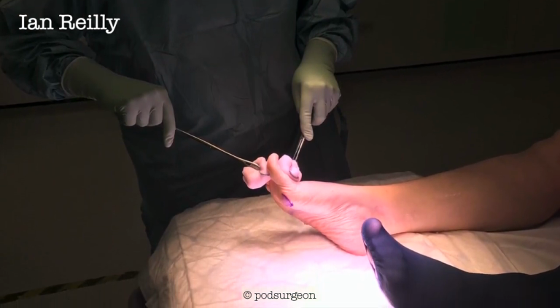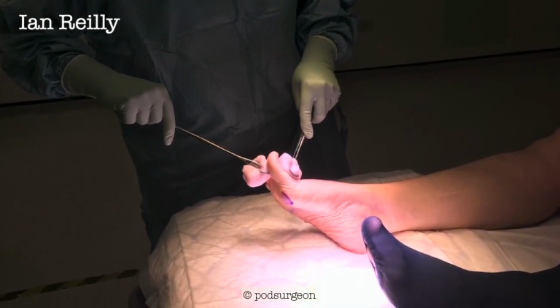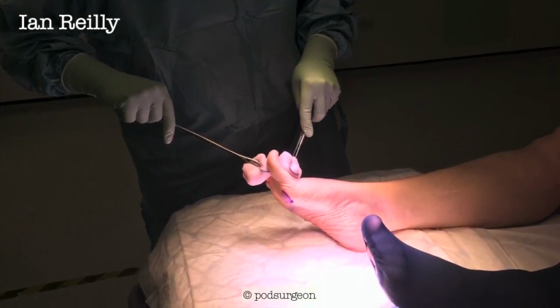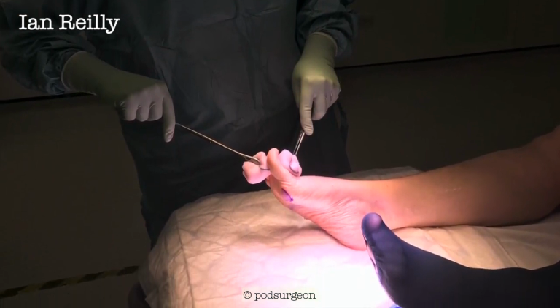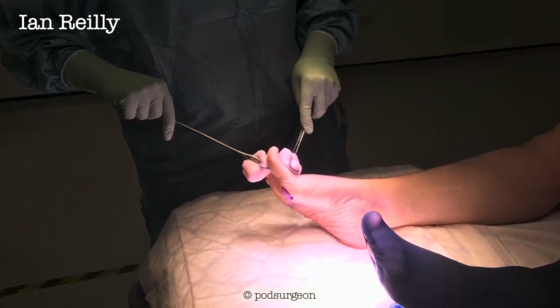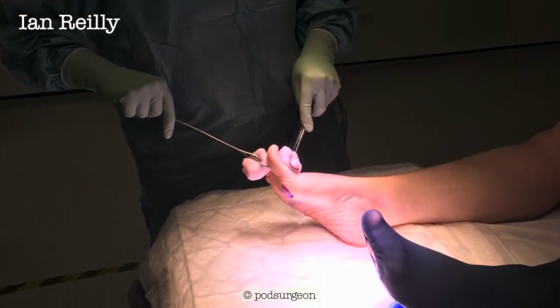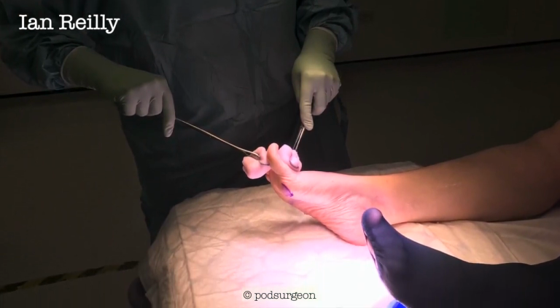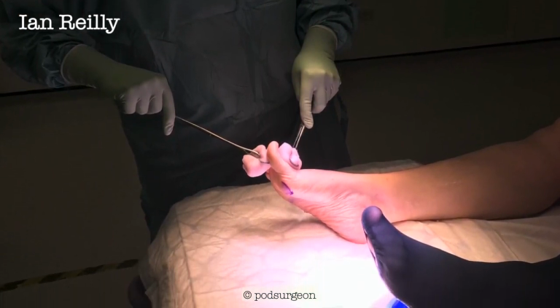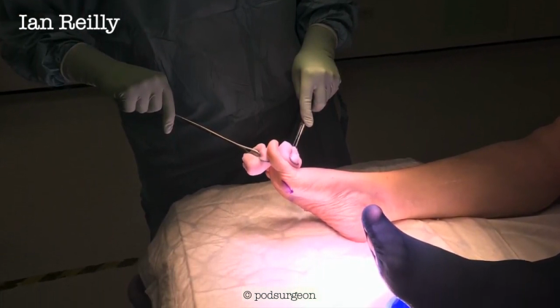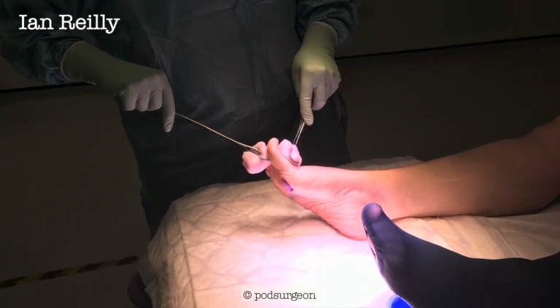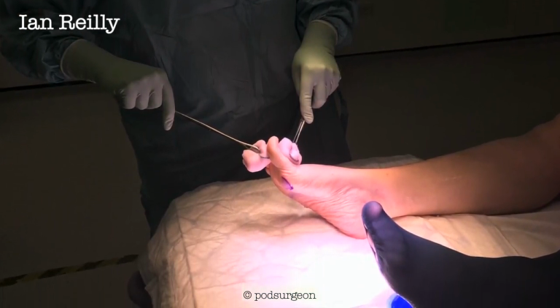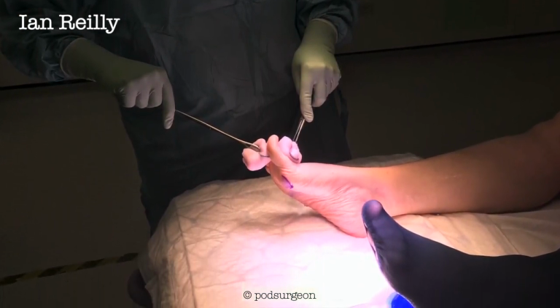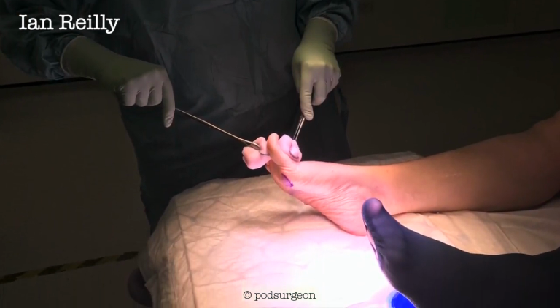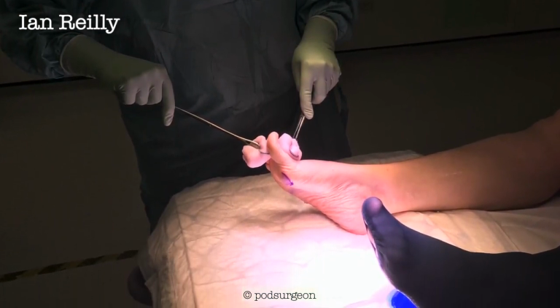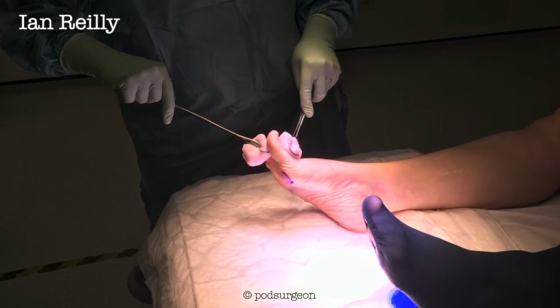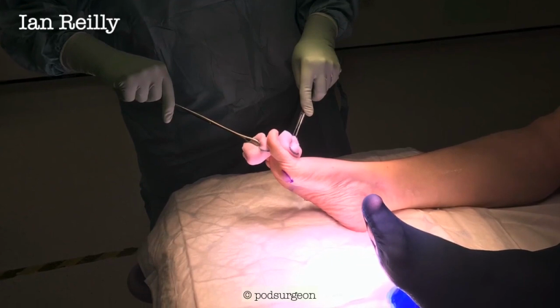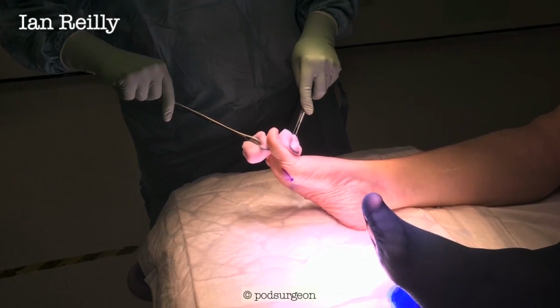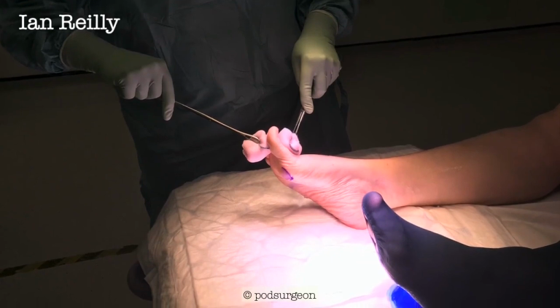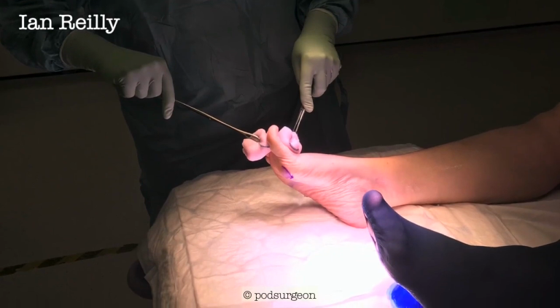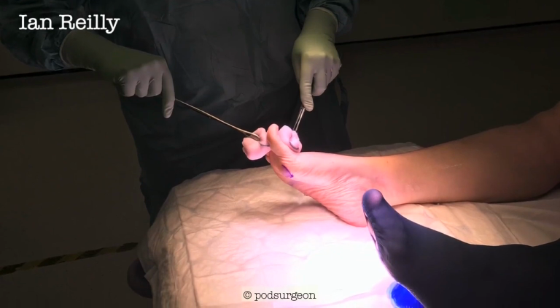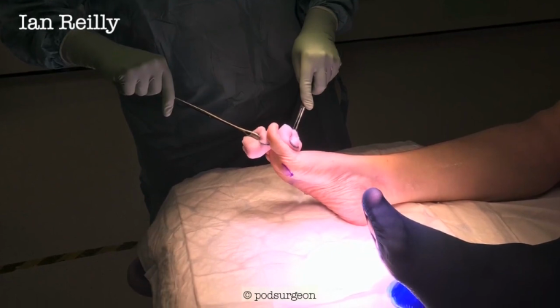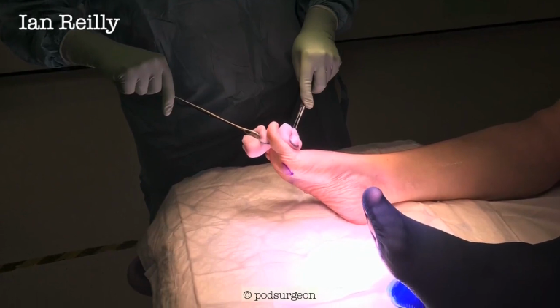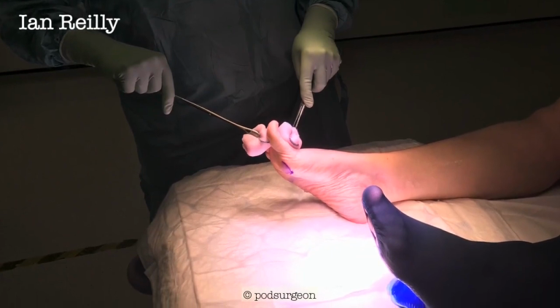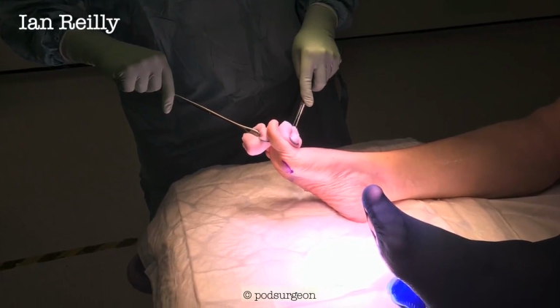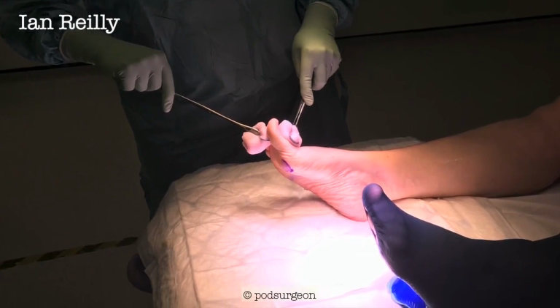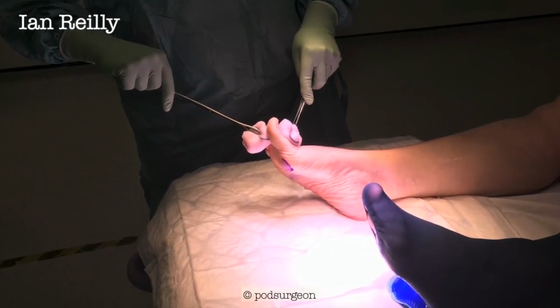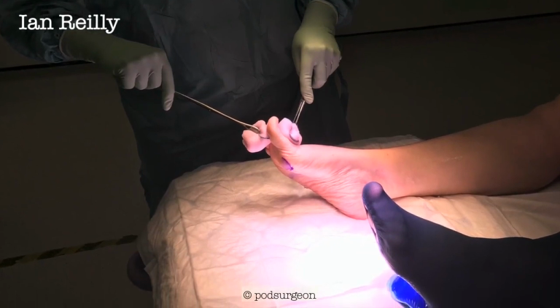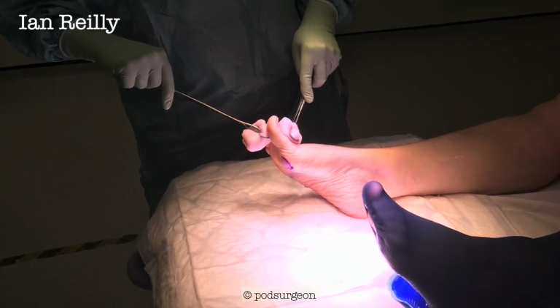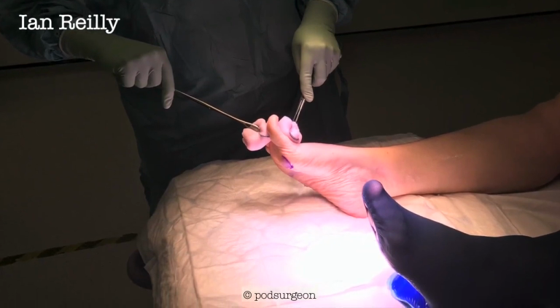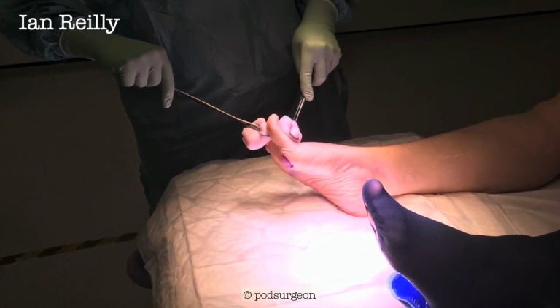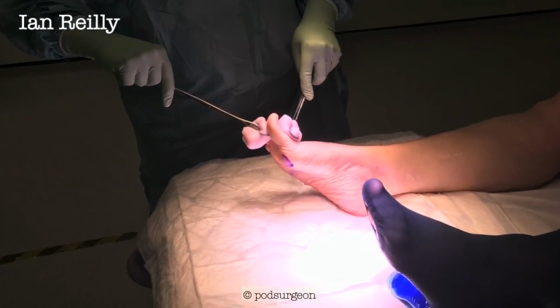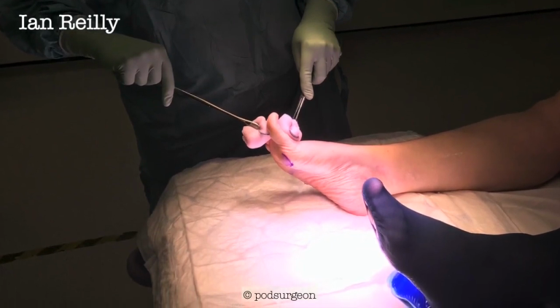We will, of course, send a histo for confirmation. This is Karen doing the skin prep, and we're in theatre now.